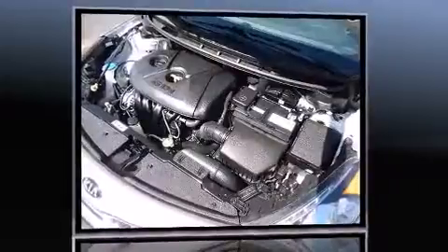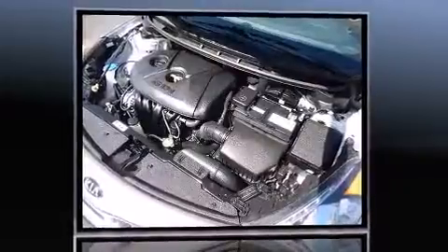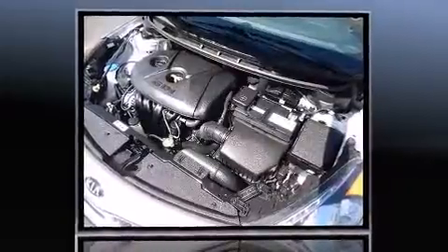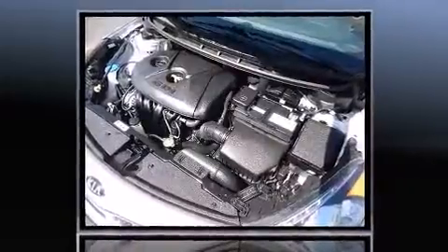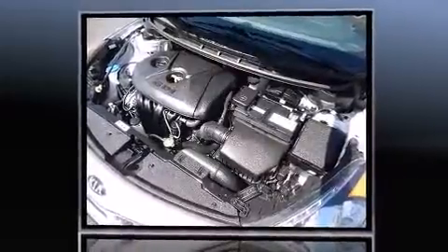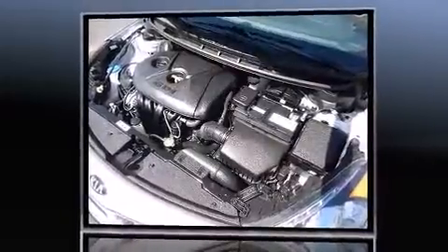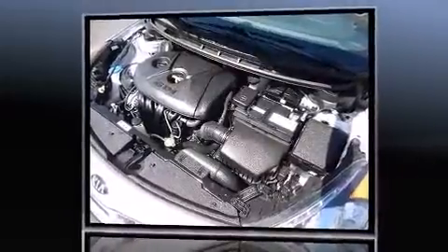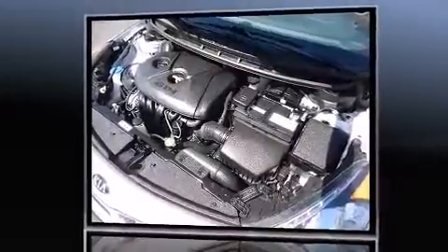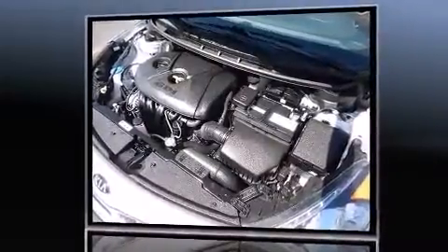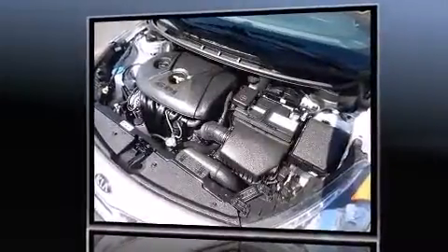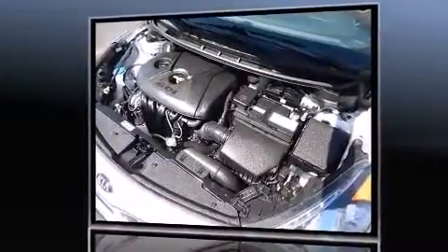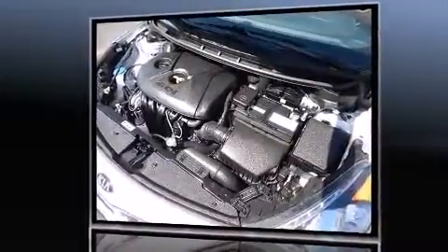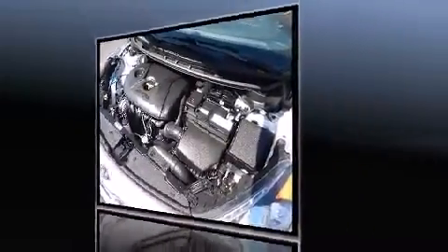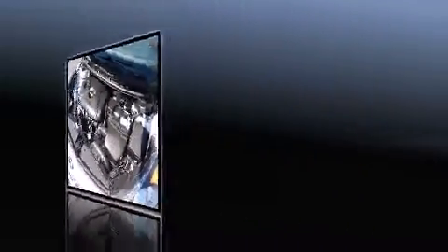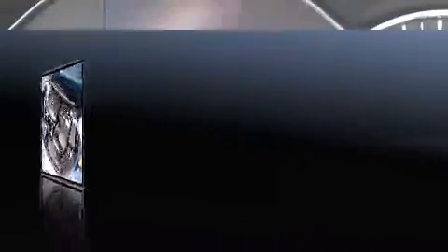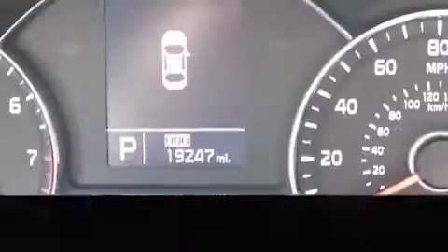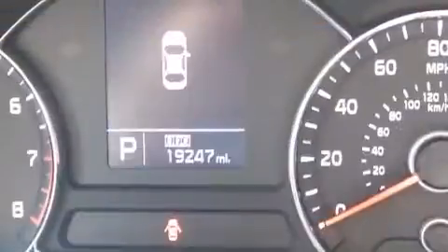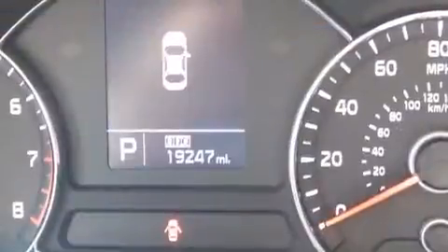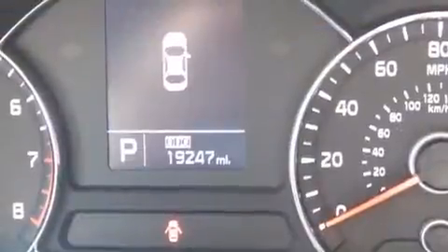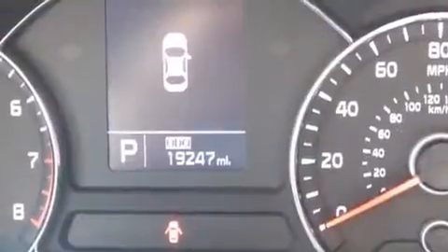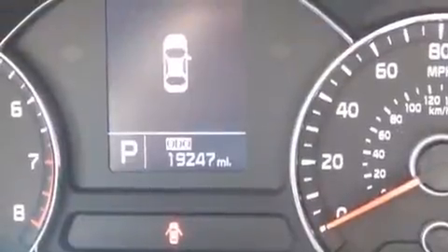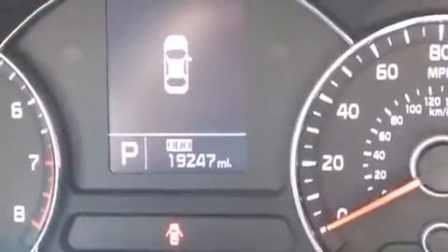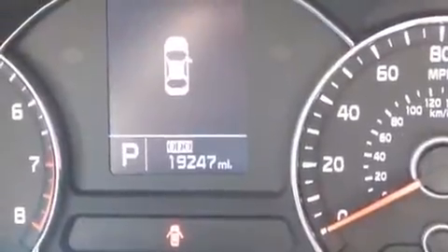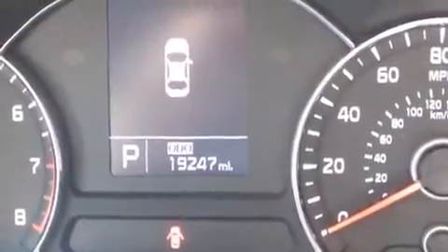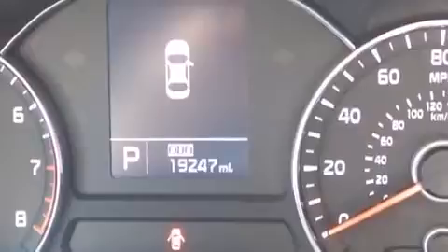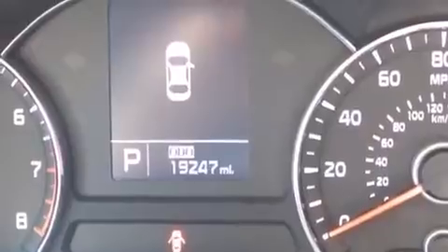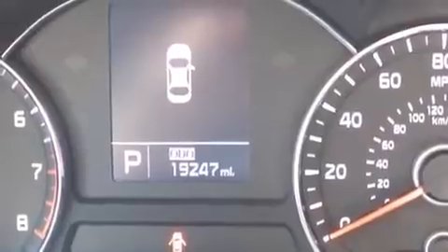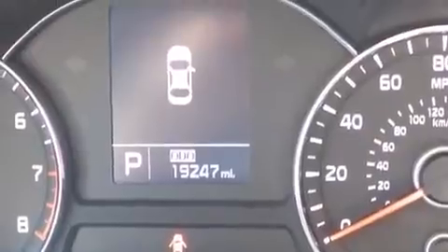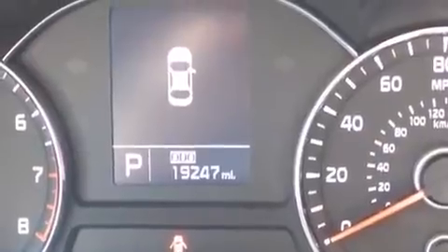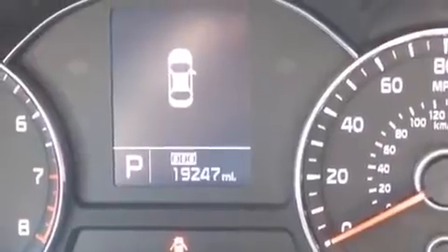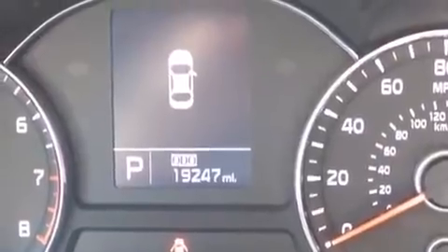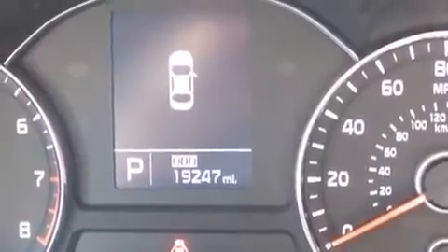It features a front-wheel drive platform, an automatic transmission, and a two-liter, four-cylinder engine.